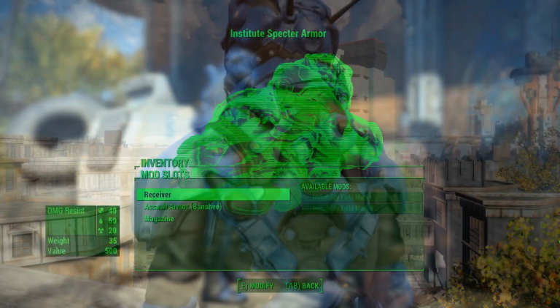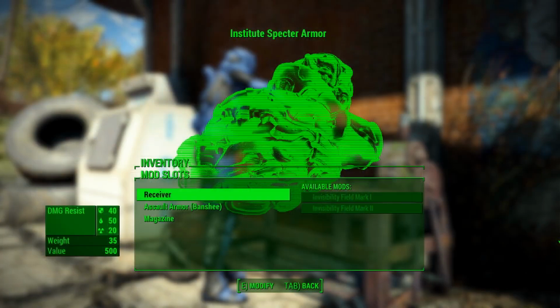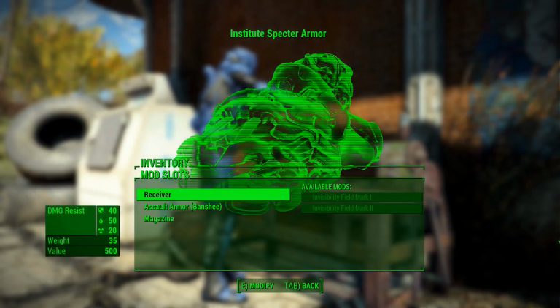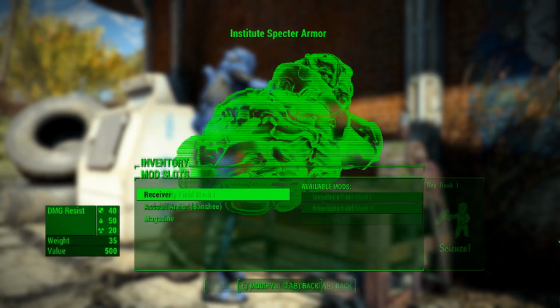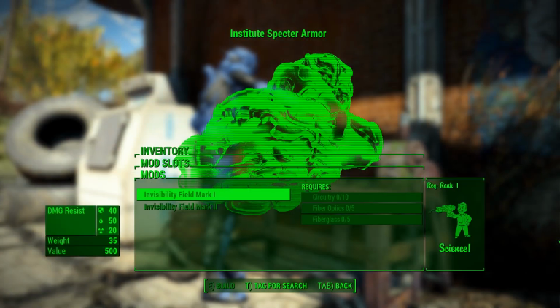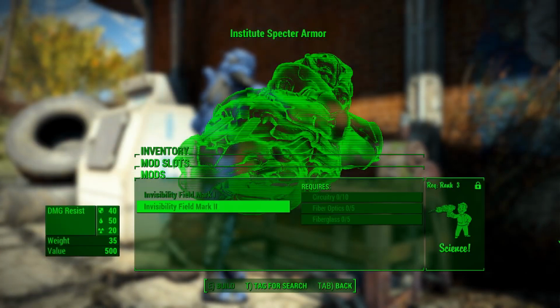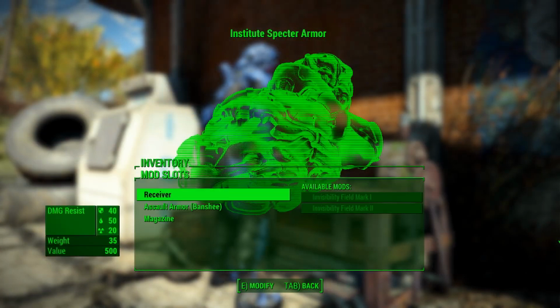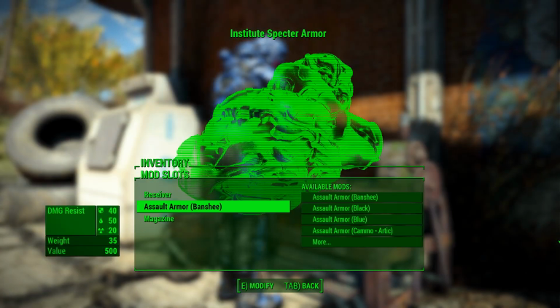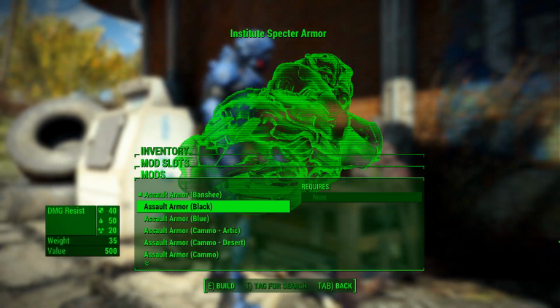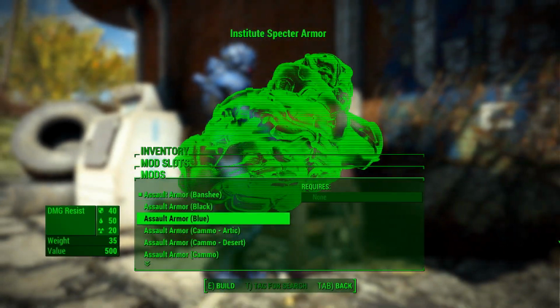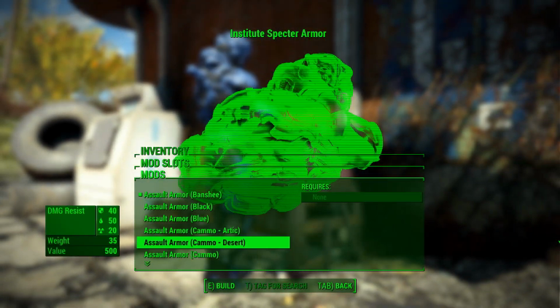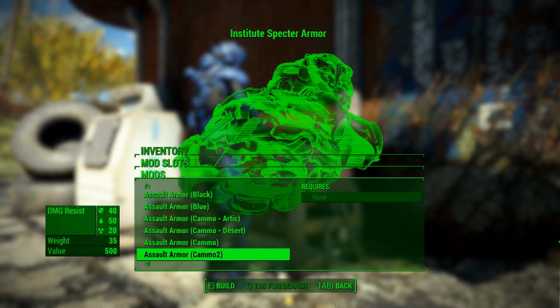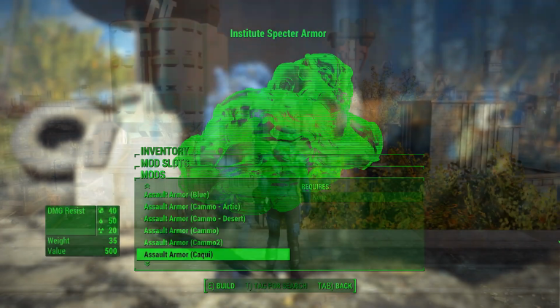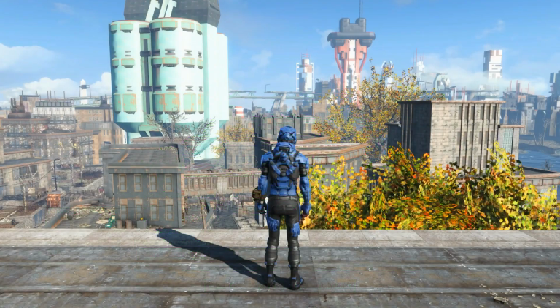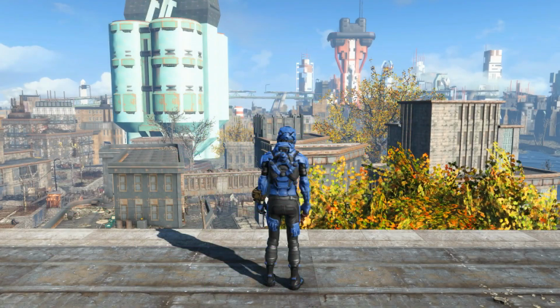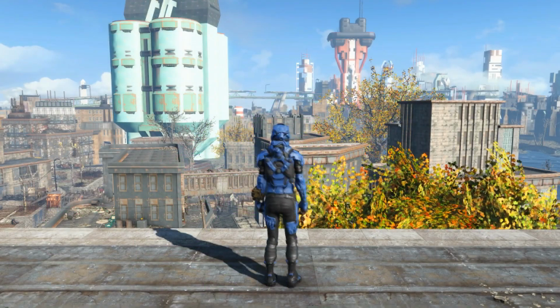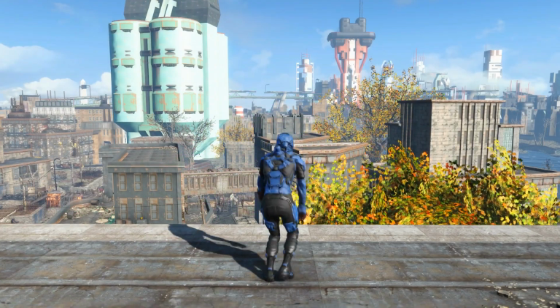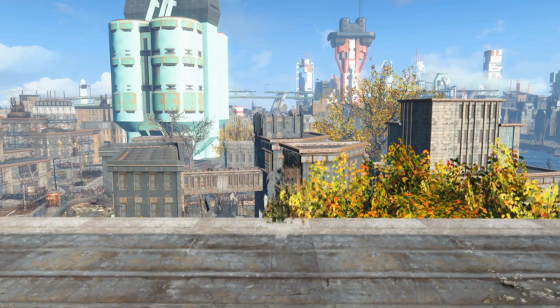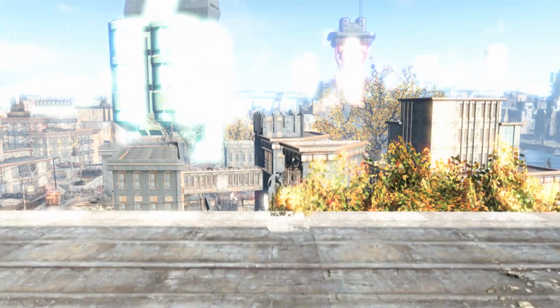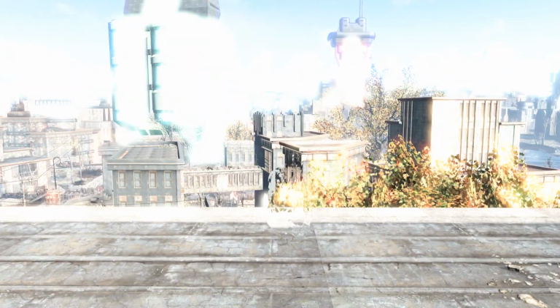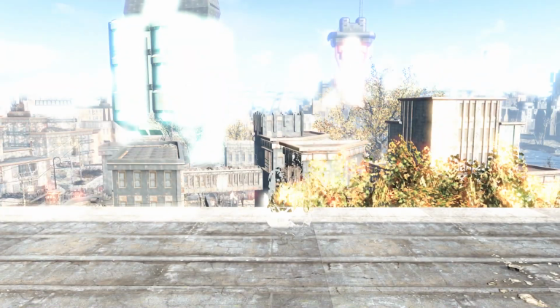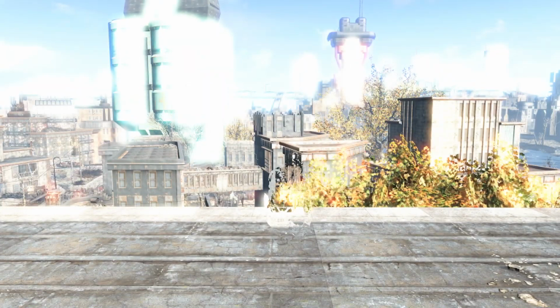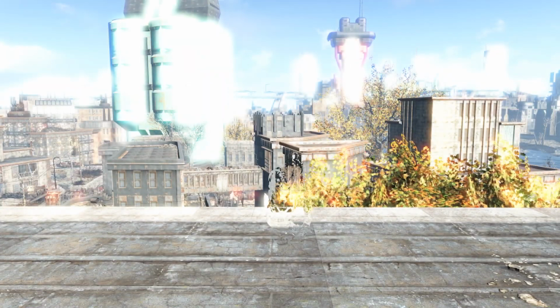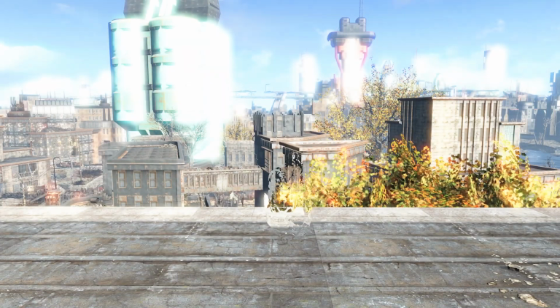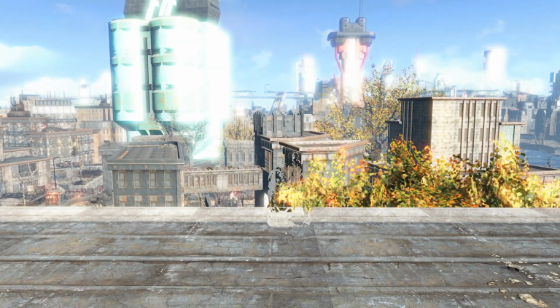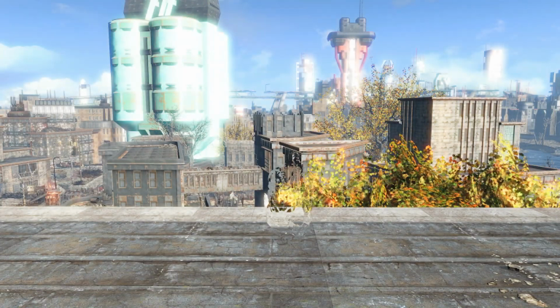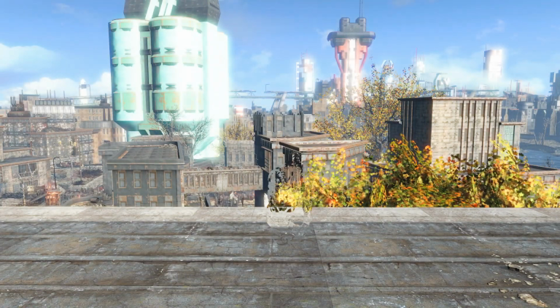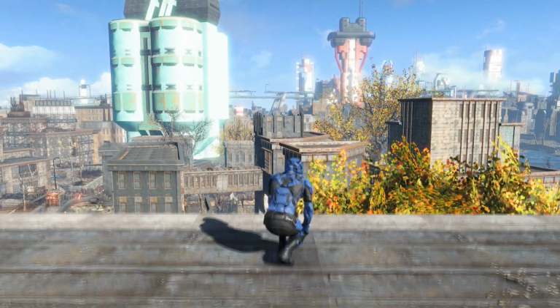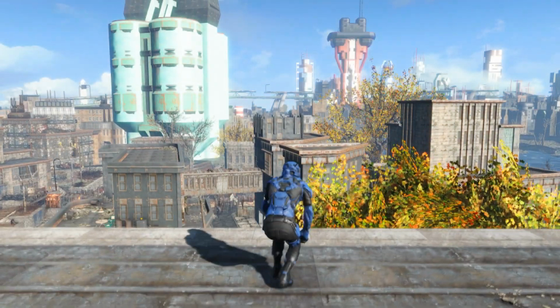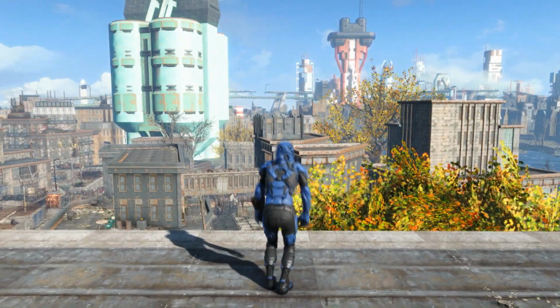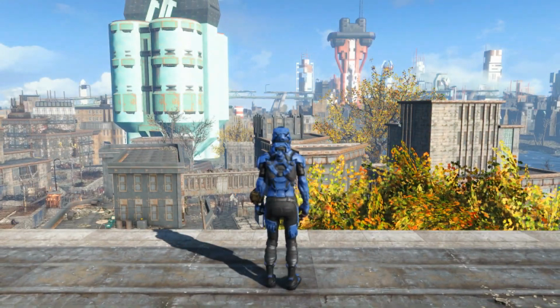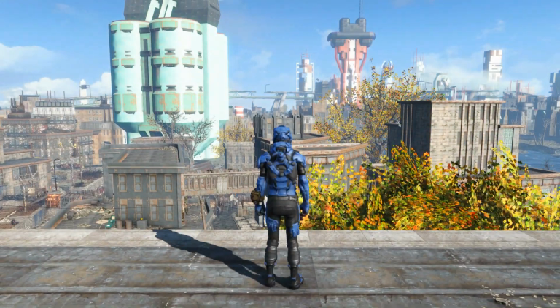One other really awesome feature about this mod is the stealth field upgrade. This activates when crouched and not moving and has its own custom sound.